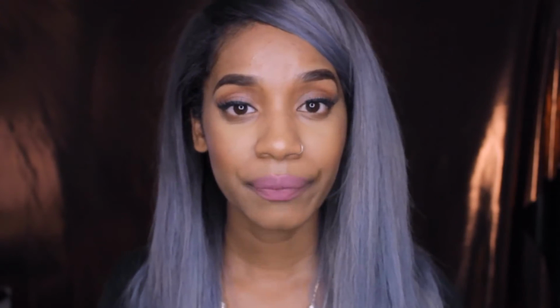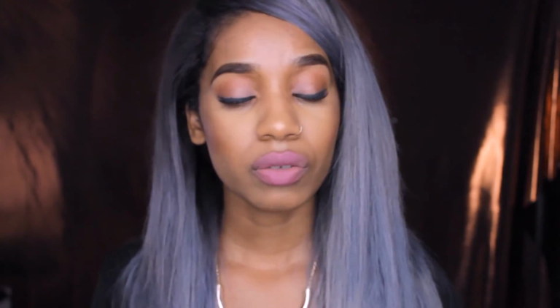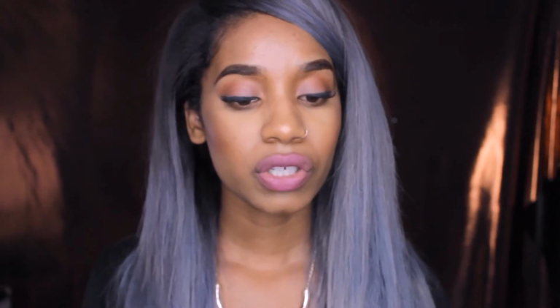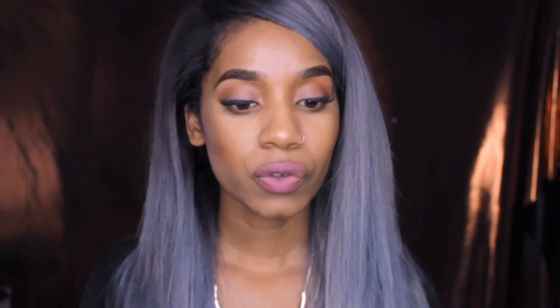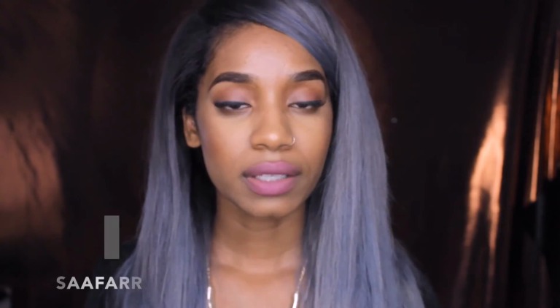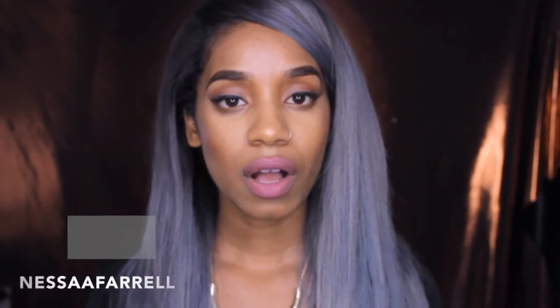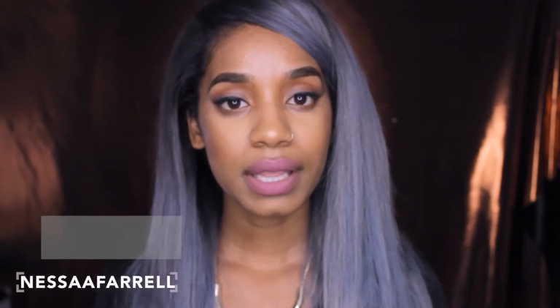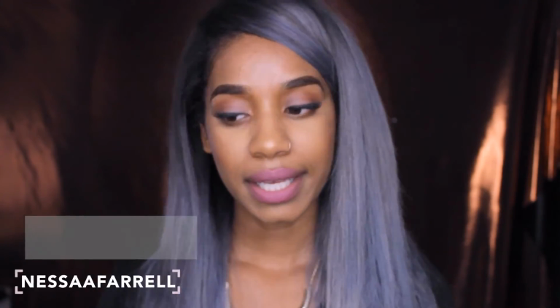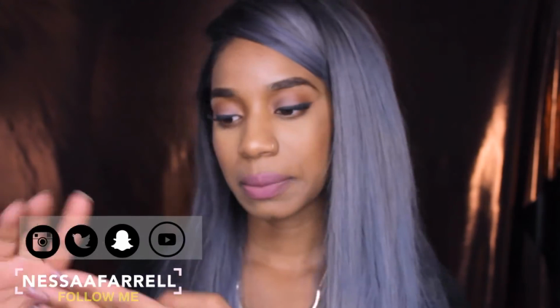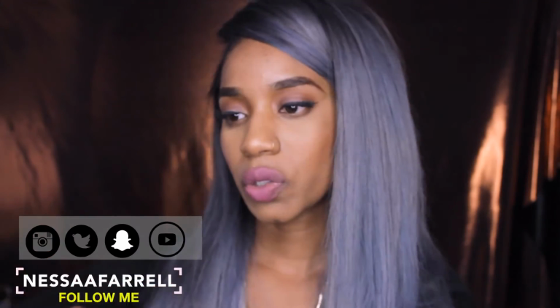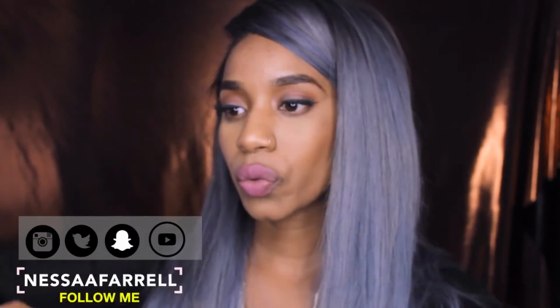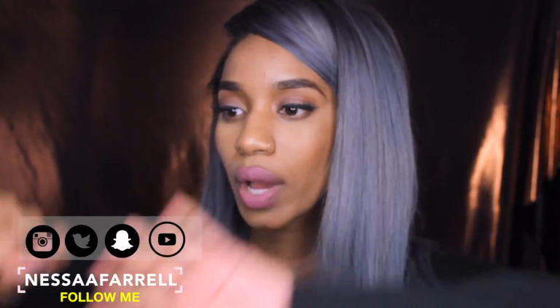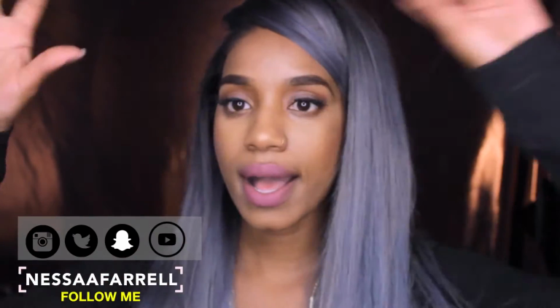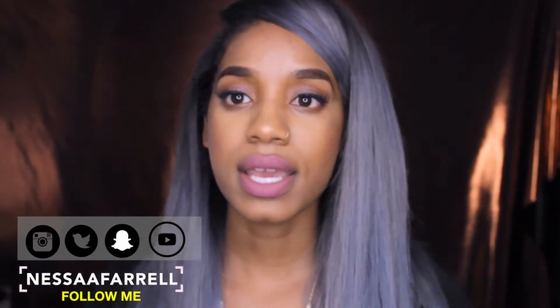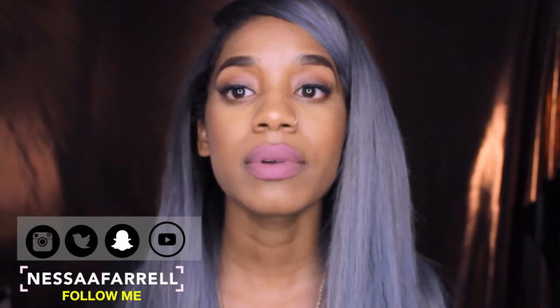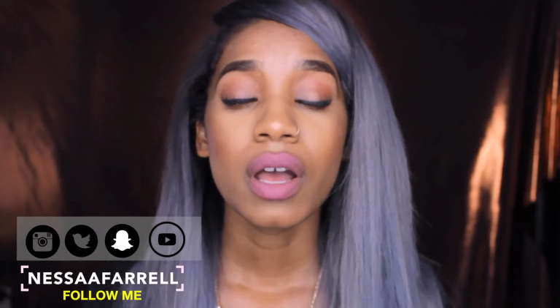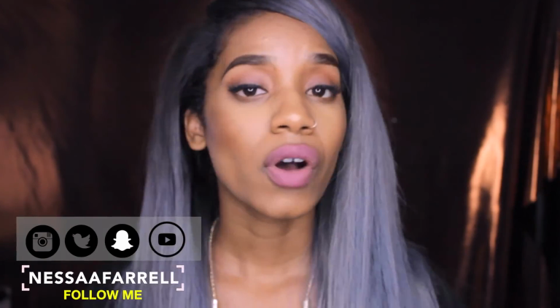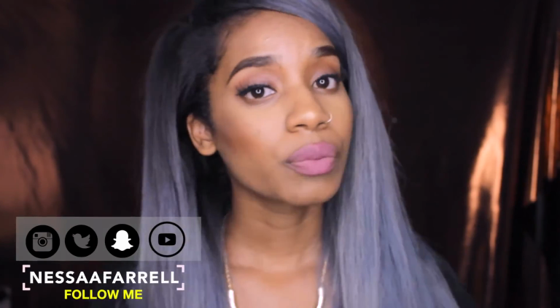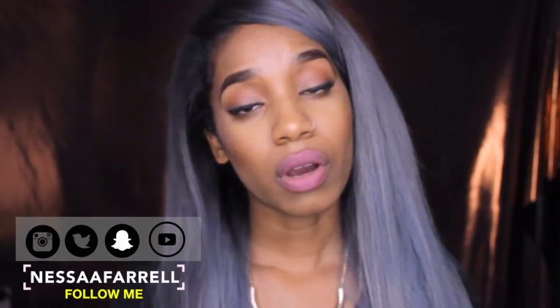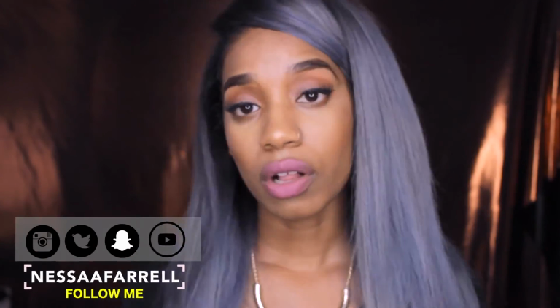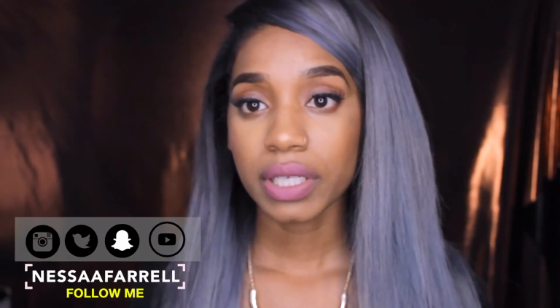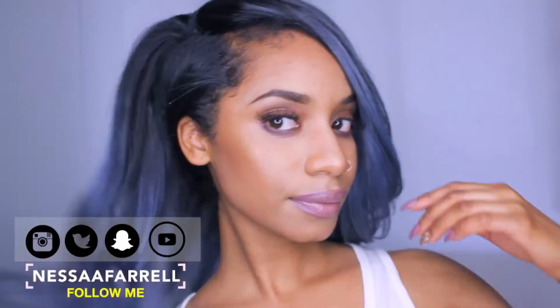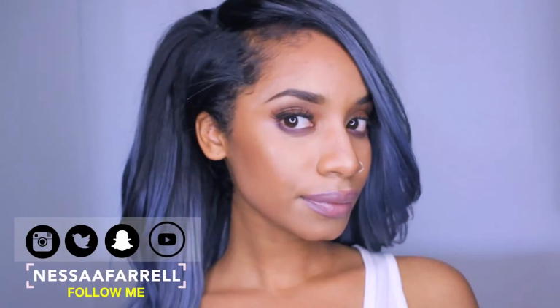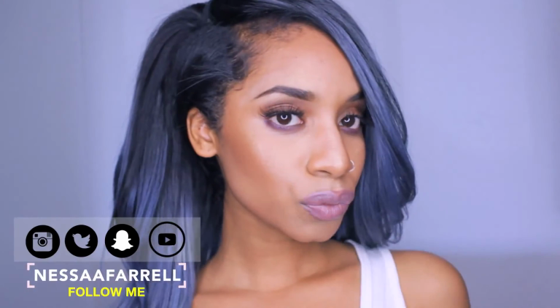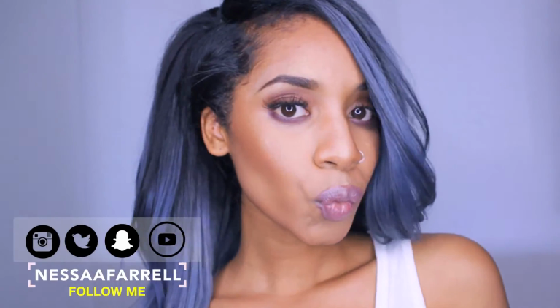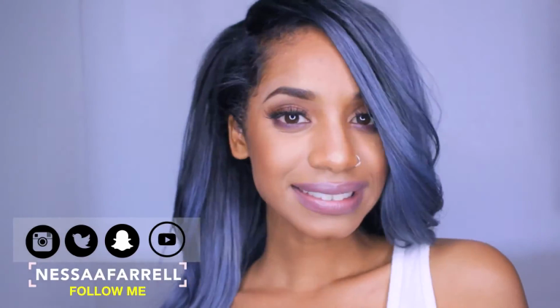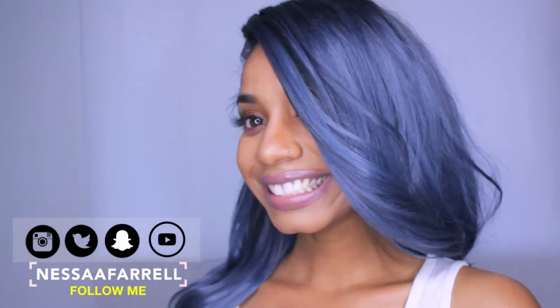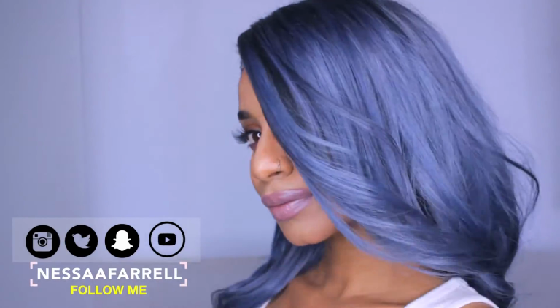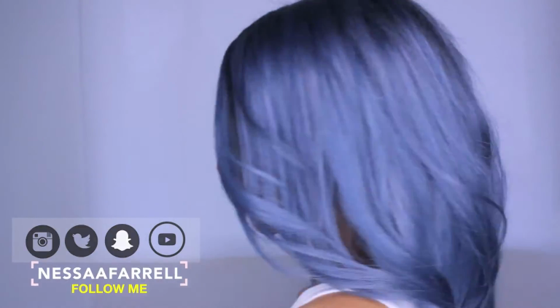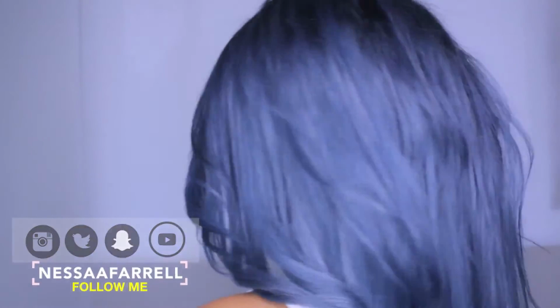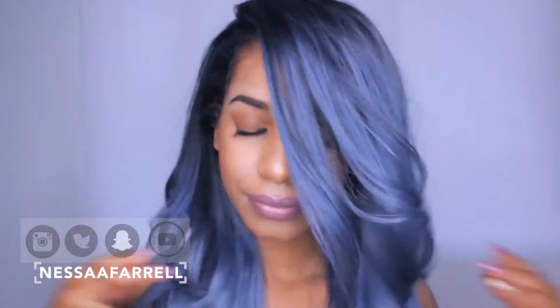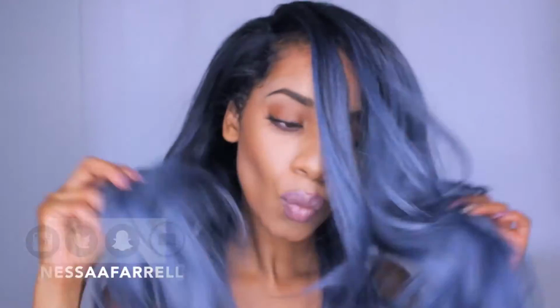Make sure you guys comment, like, and subscribe. Follow me on all my social media. And let's get started.